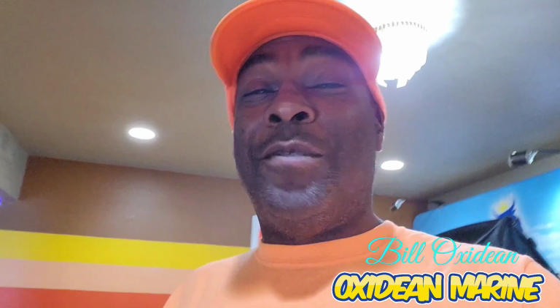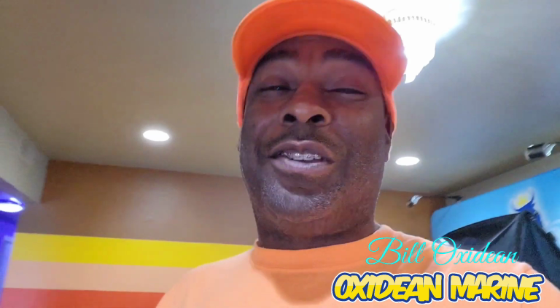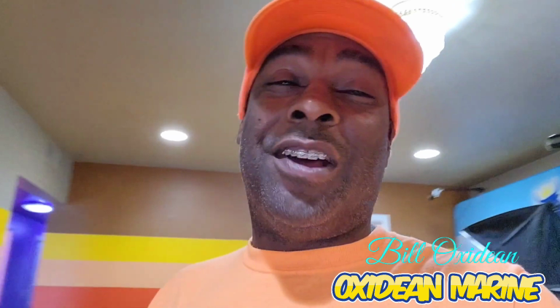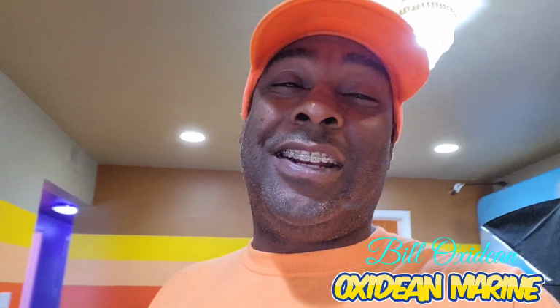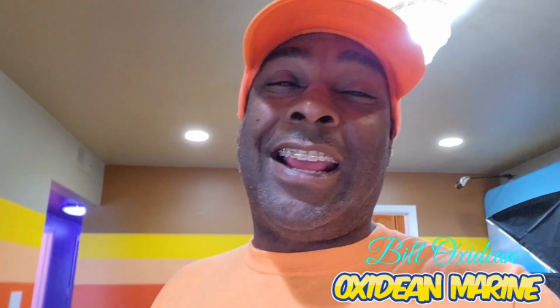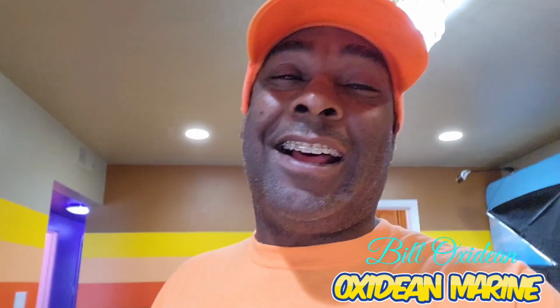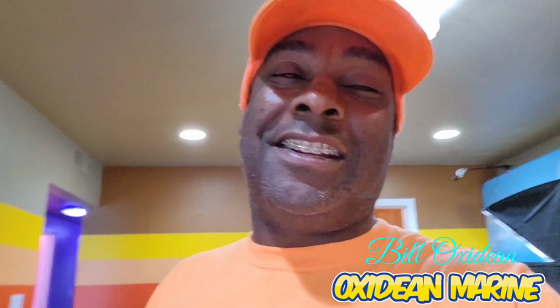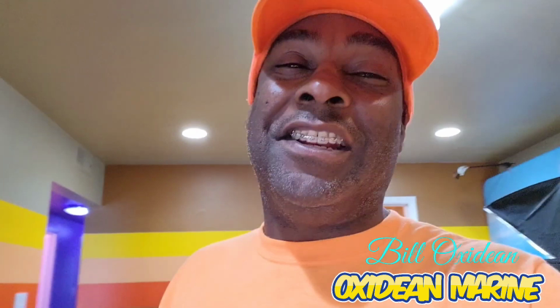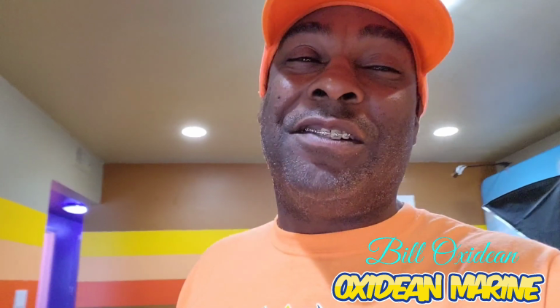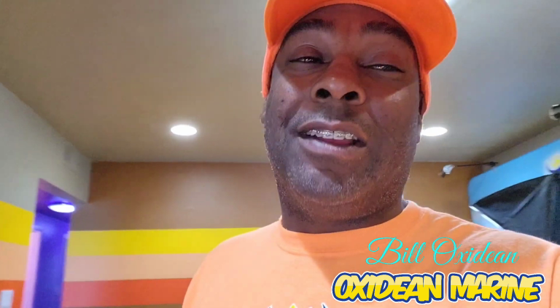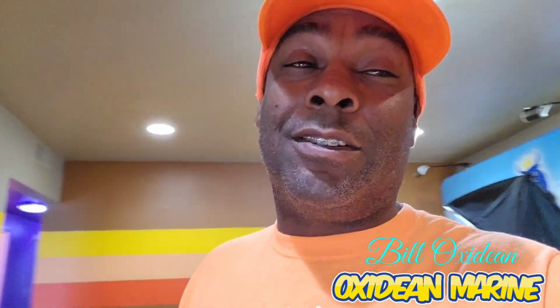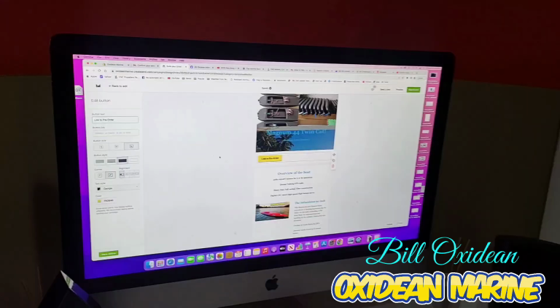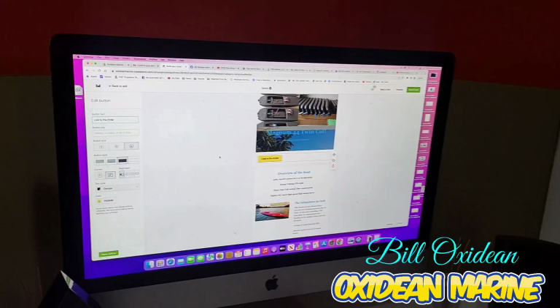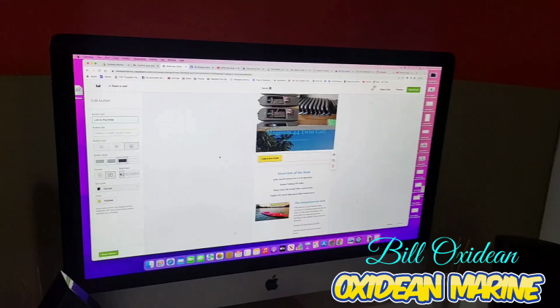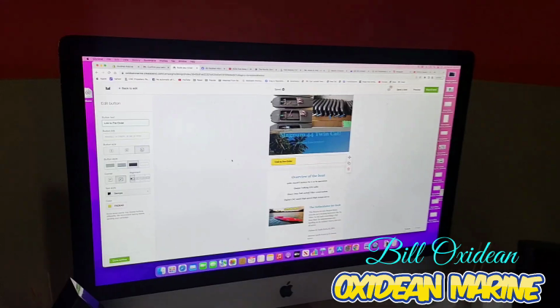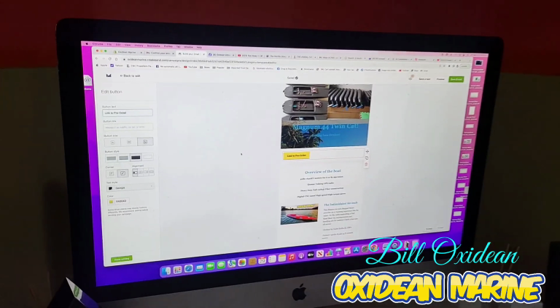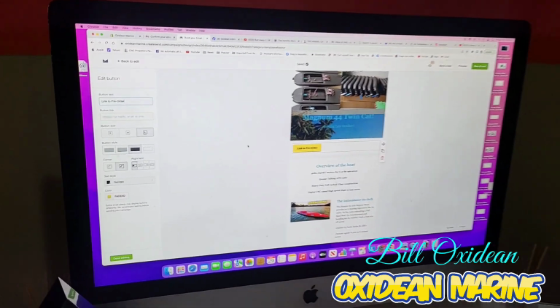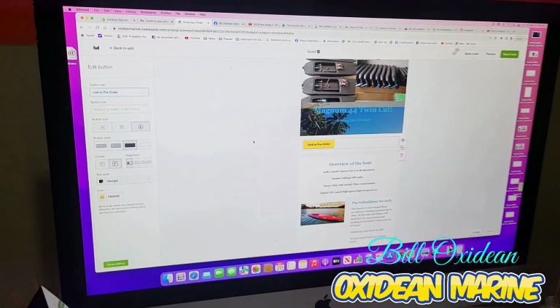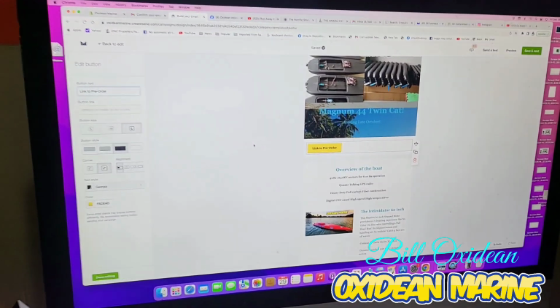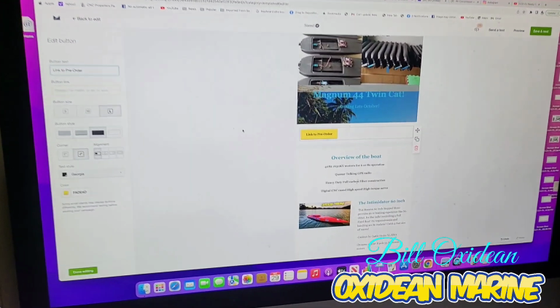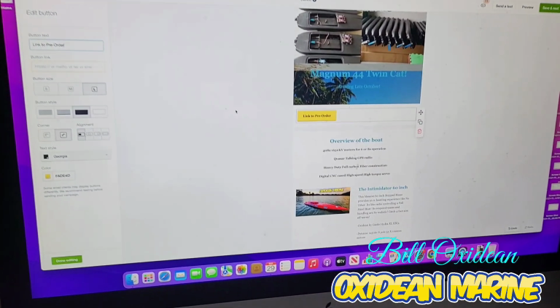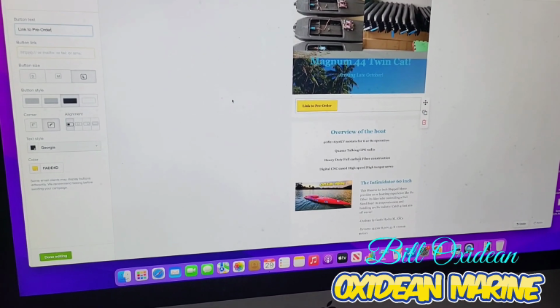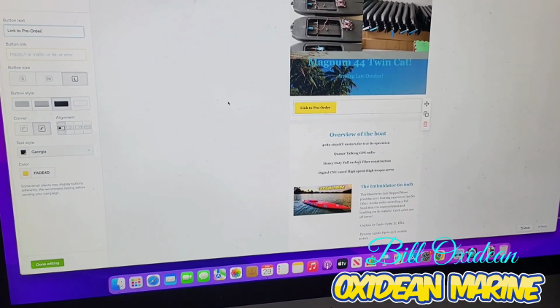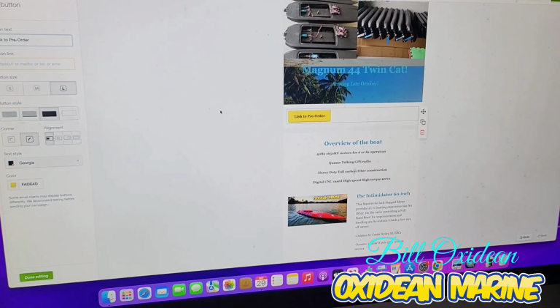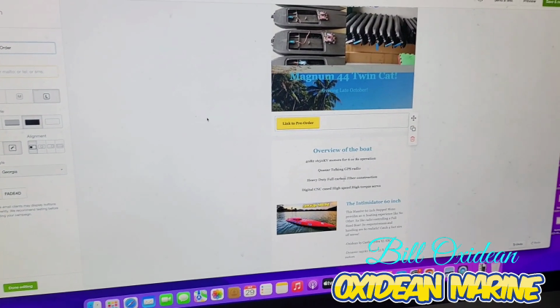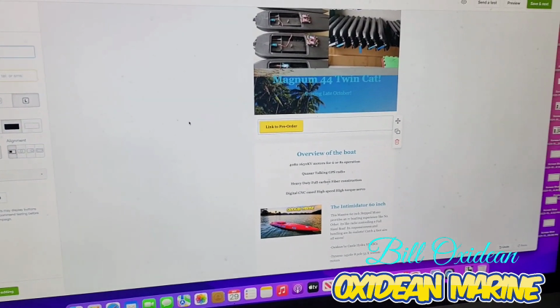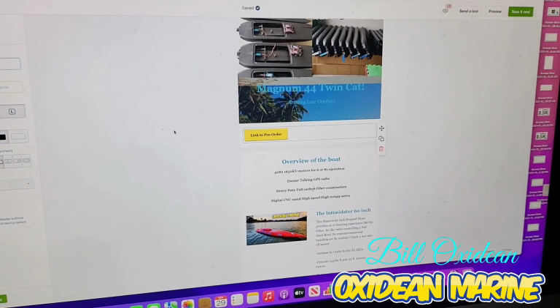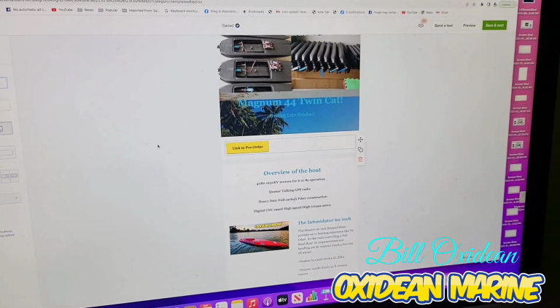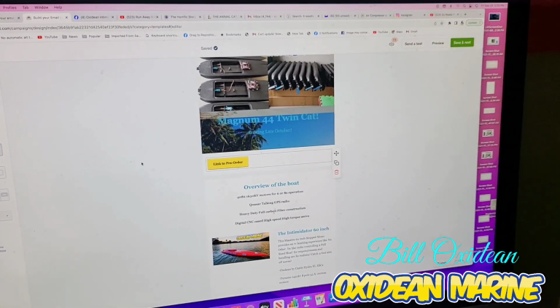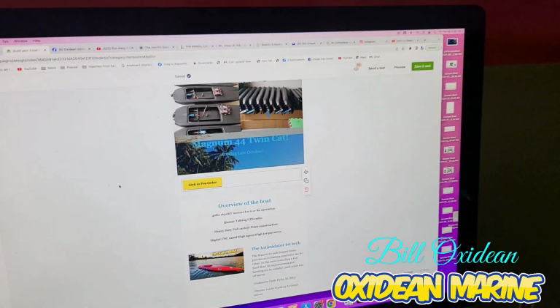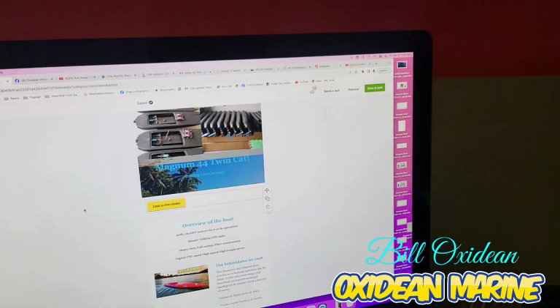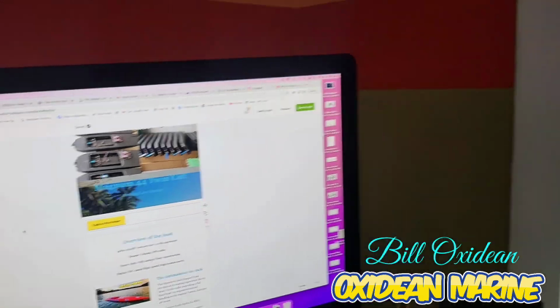What's going on today at Oxideen Studios? Well, teaching myself how to do email marketing.